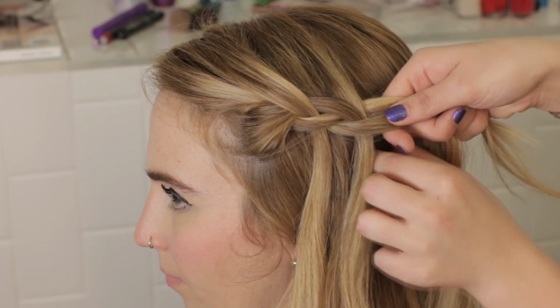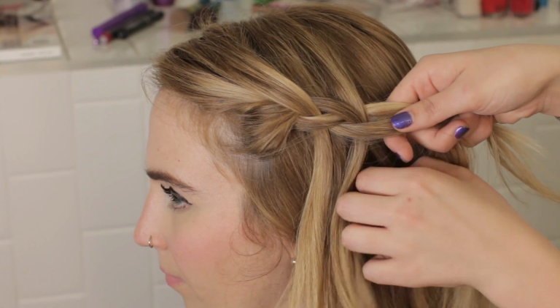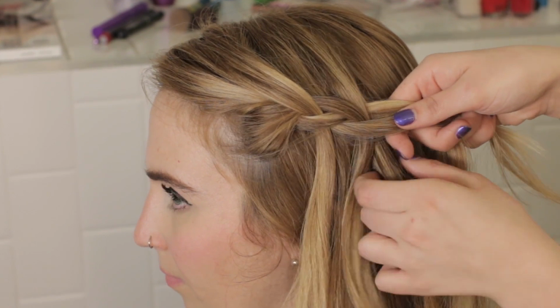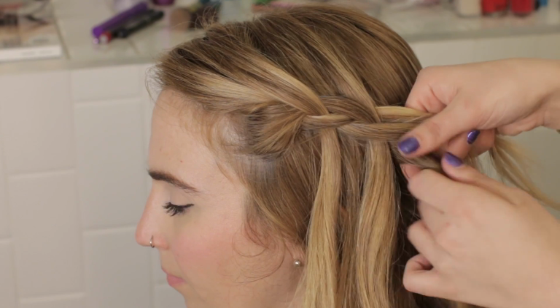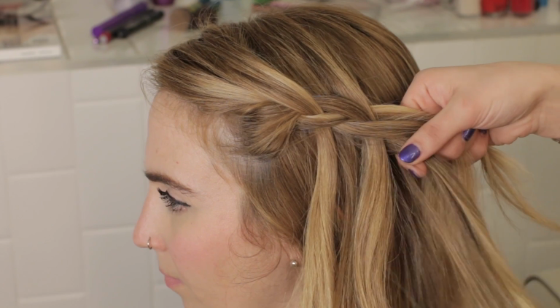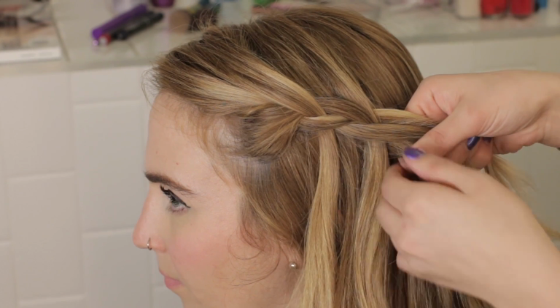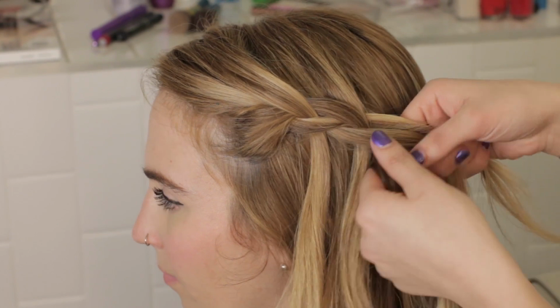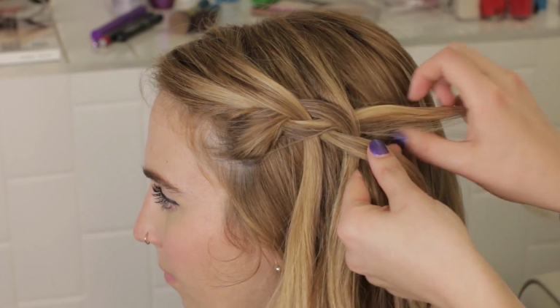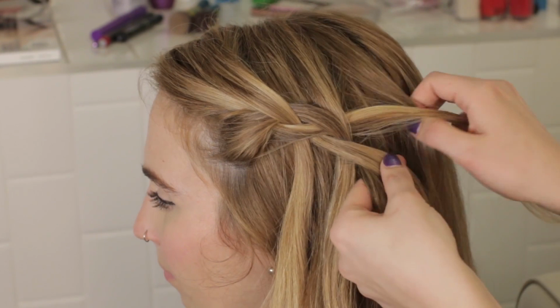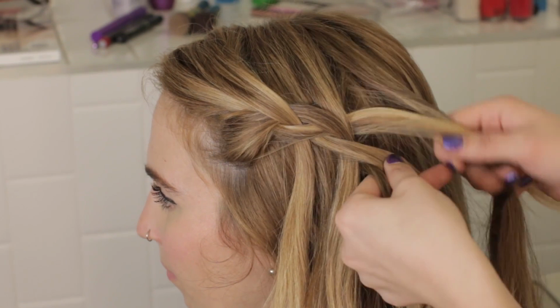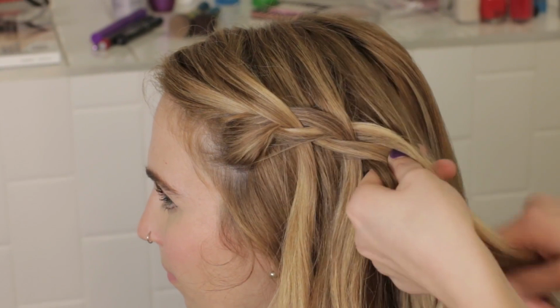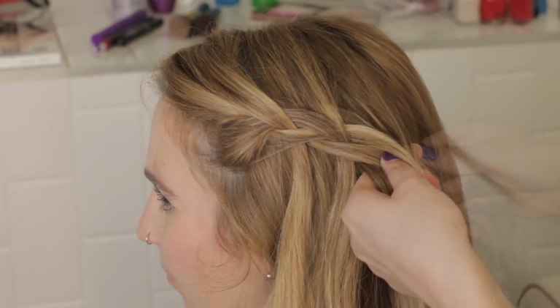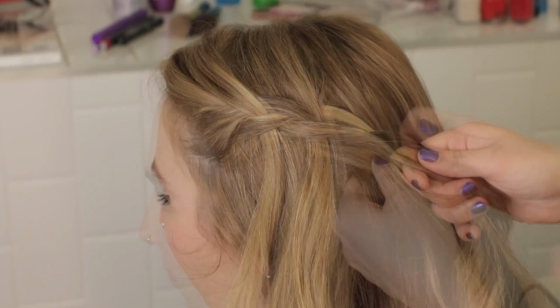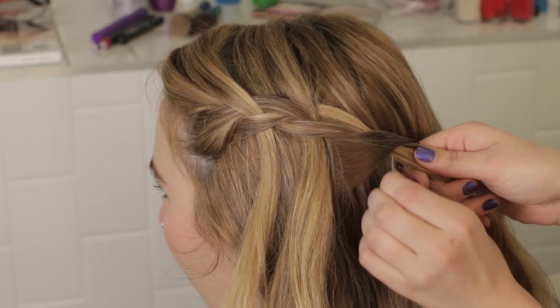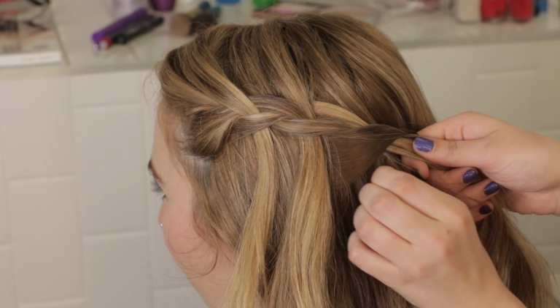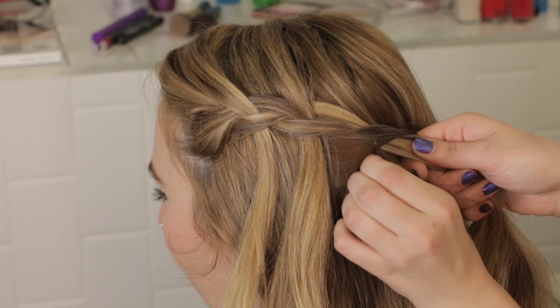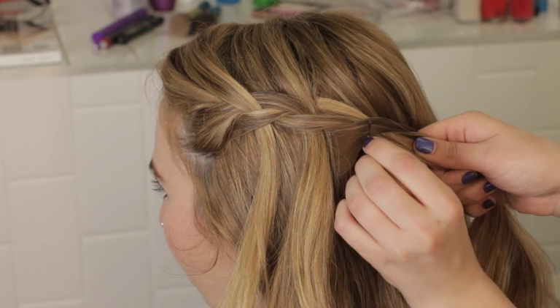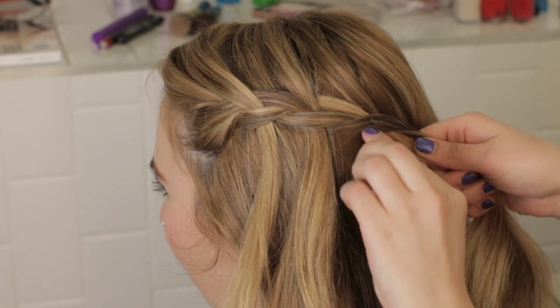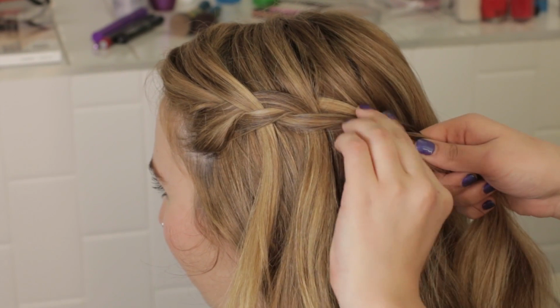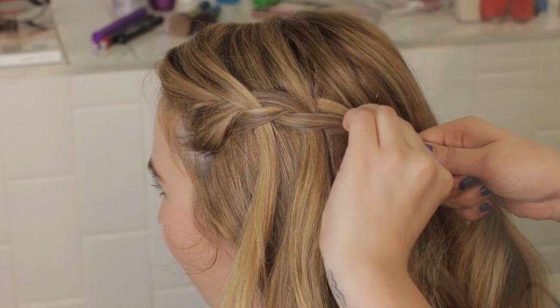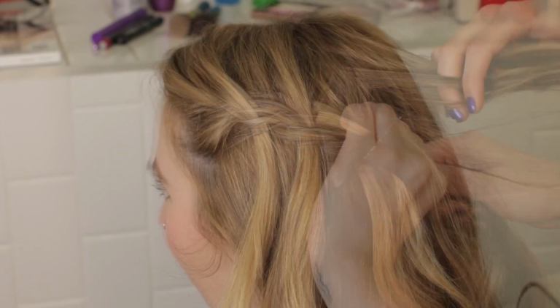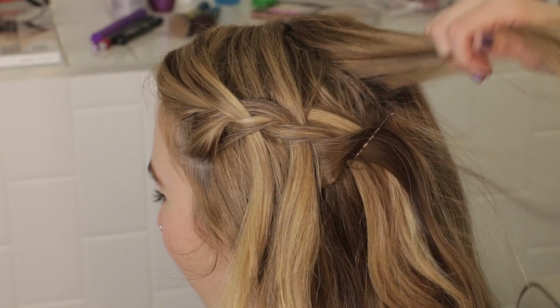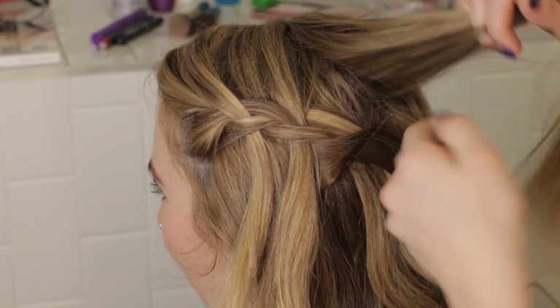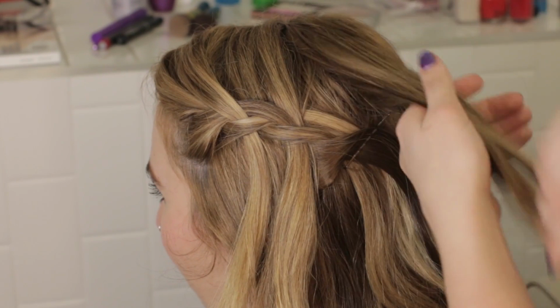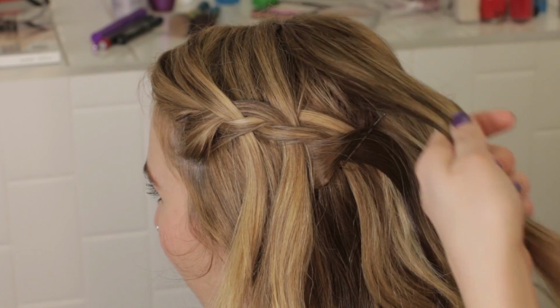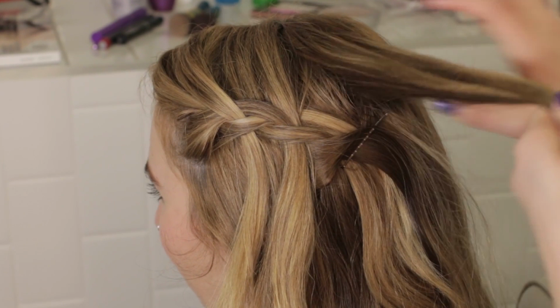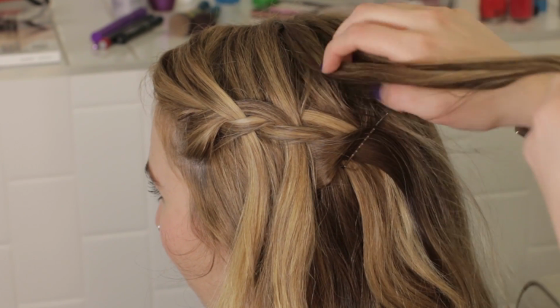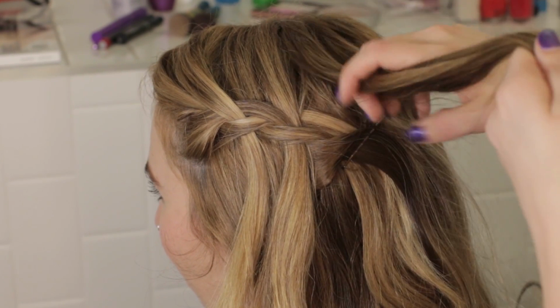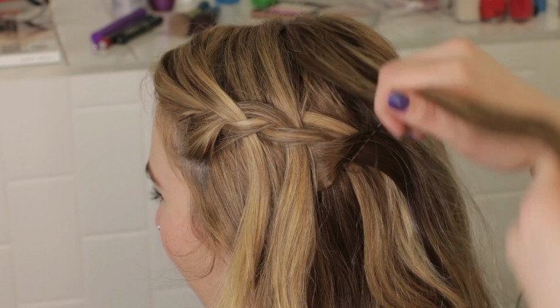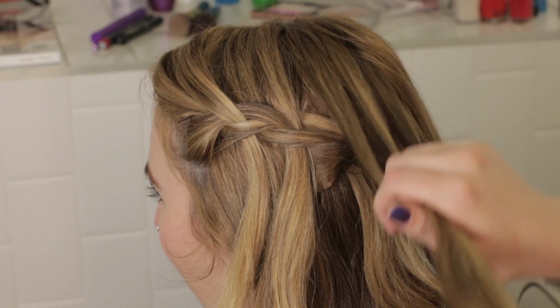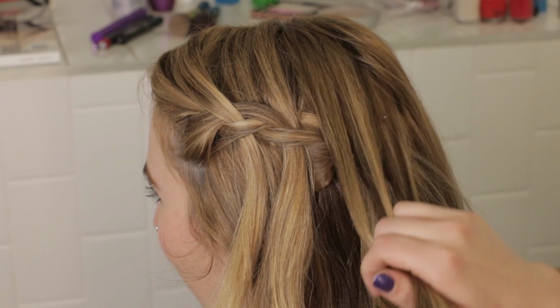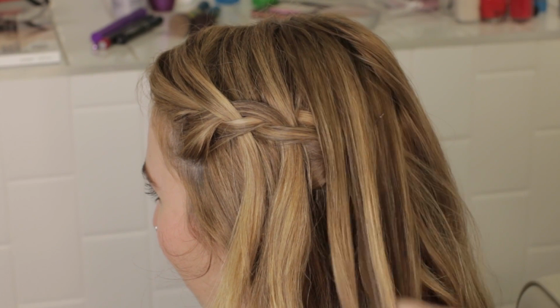Continue this until you reach your desired length. Pin it with a bobby pin. You can use a new section of hair to hide your pin.